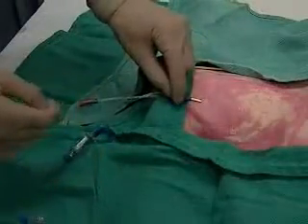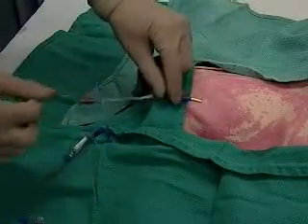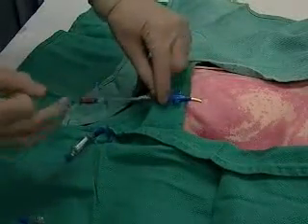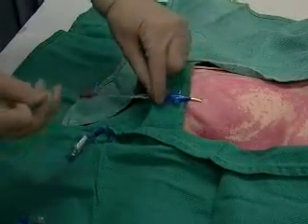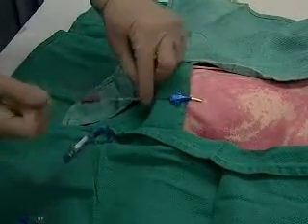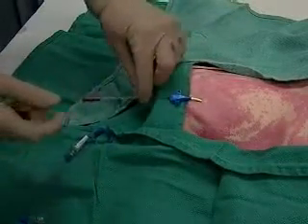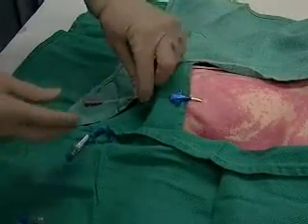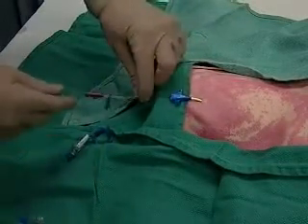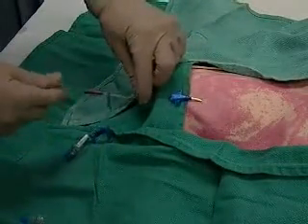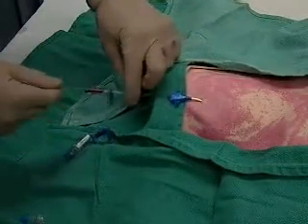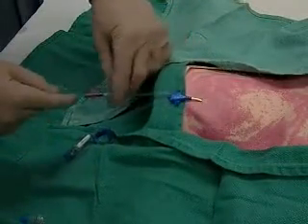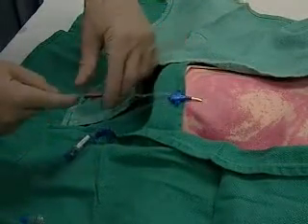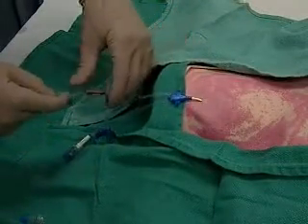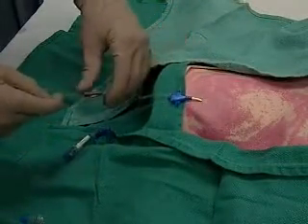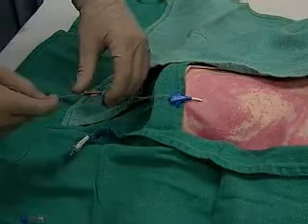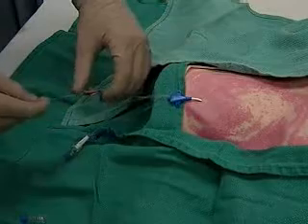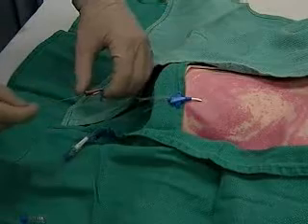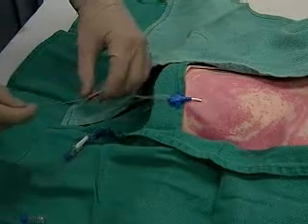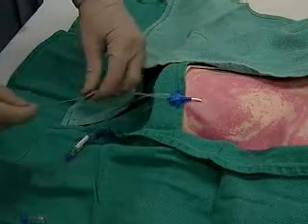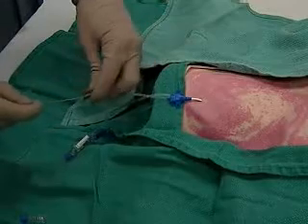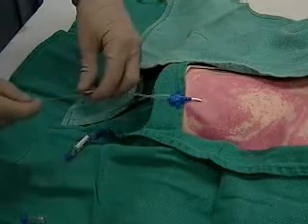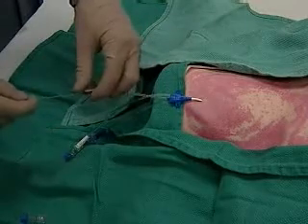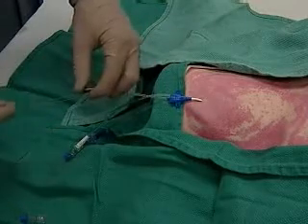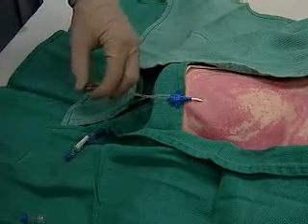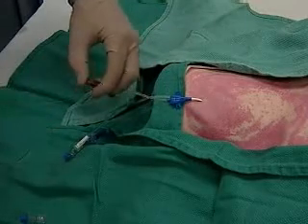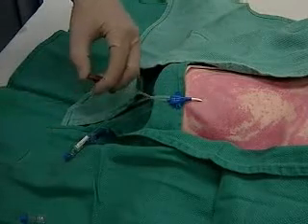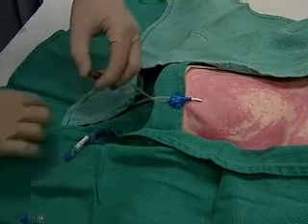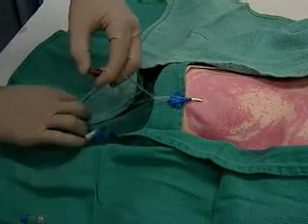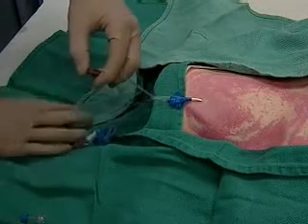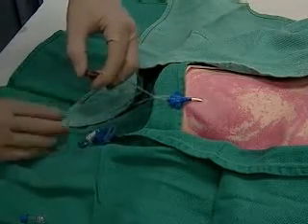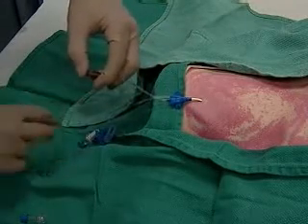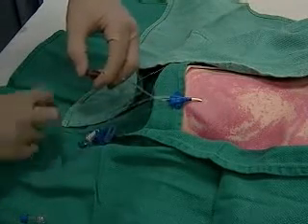Then remove the wire, getting ready to cap the port with your finger, and put the hub back on.